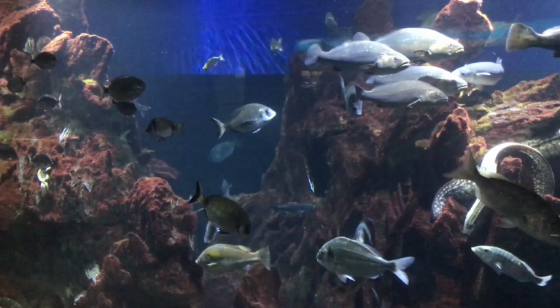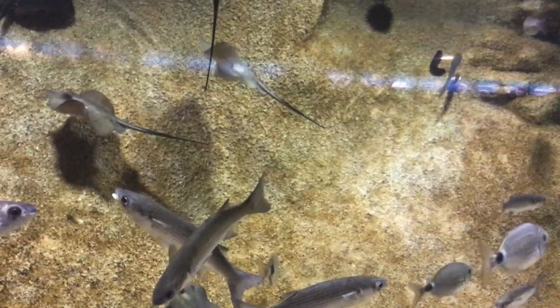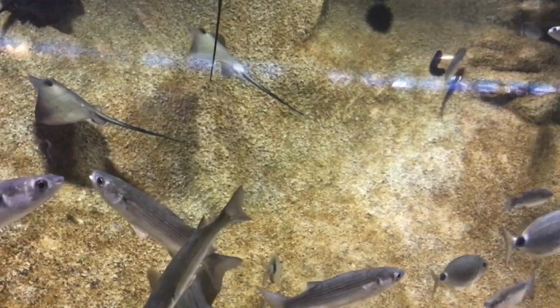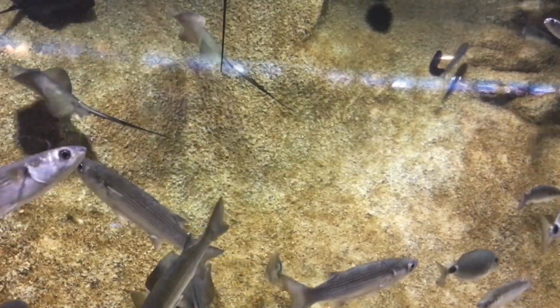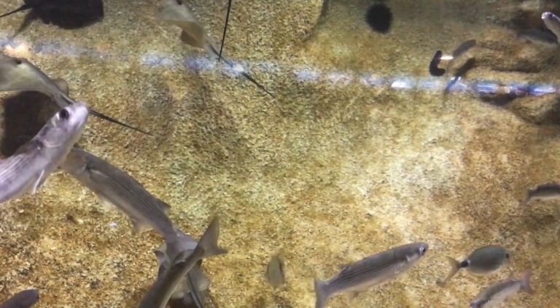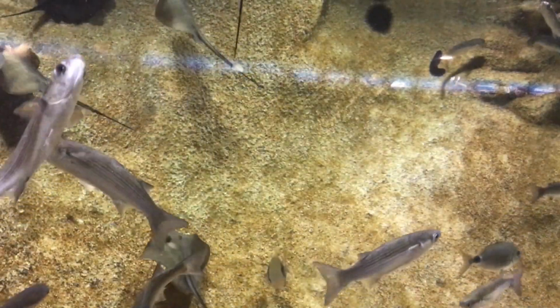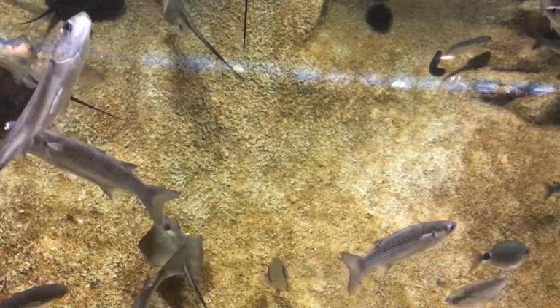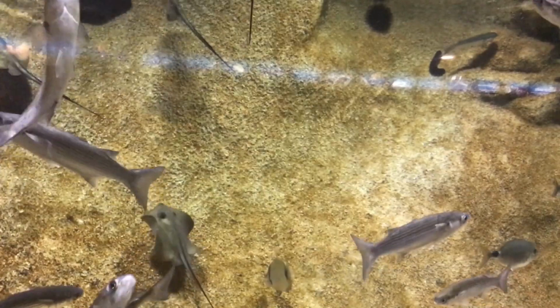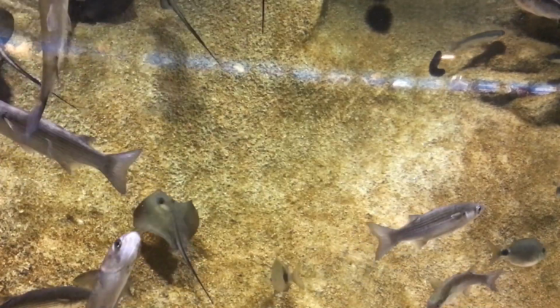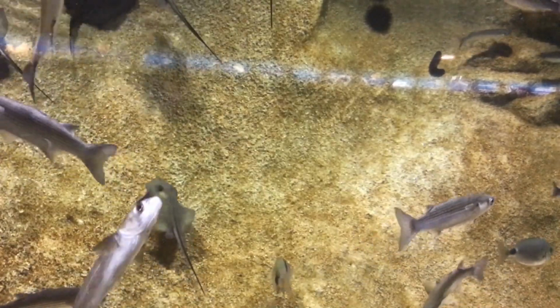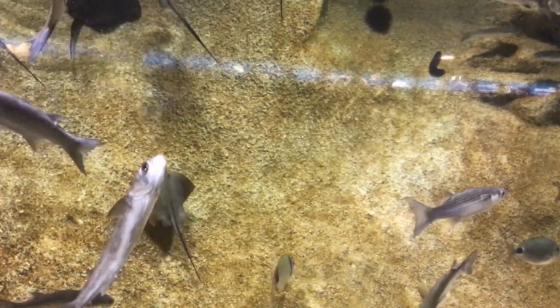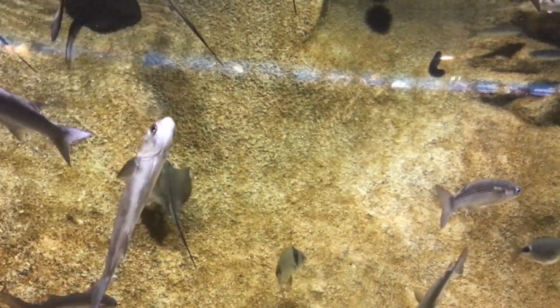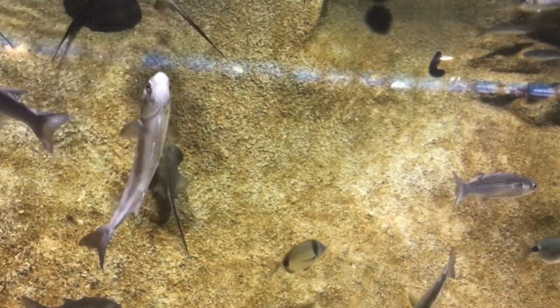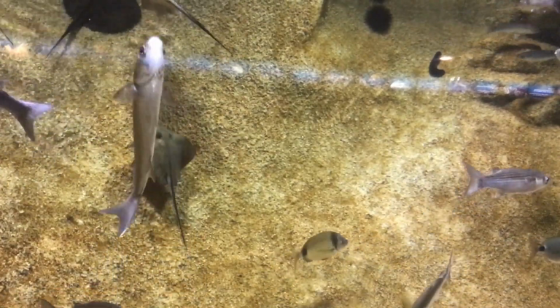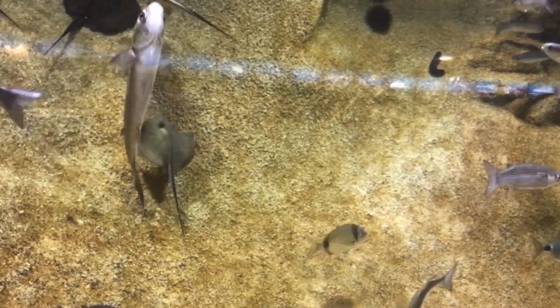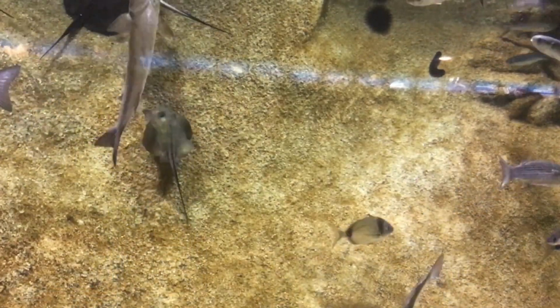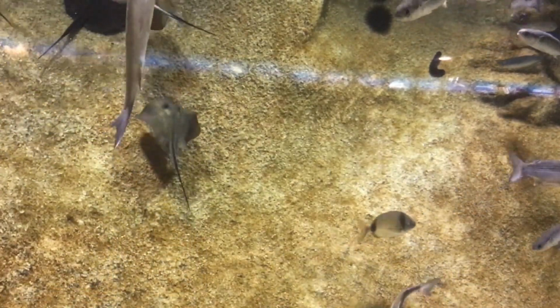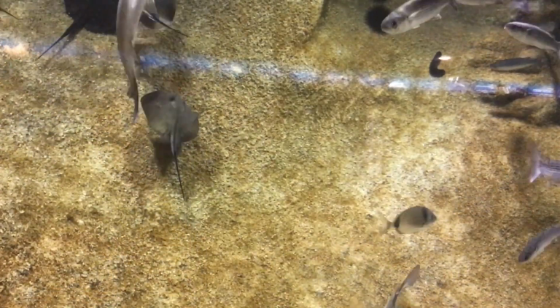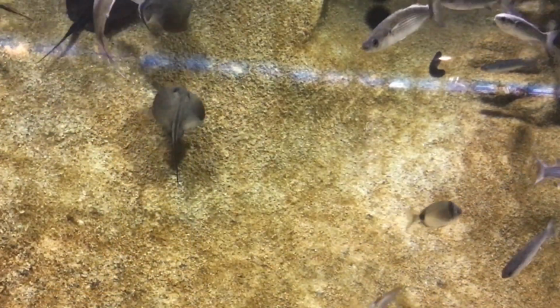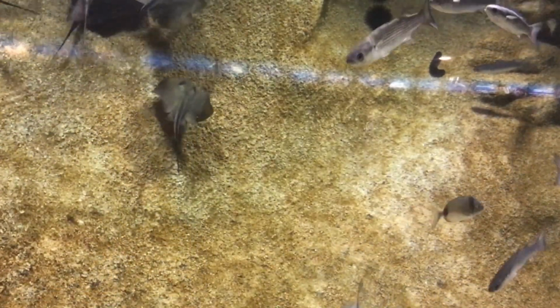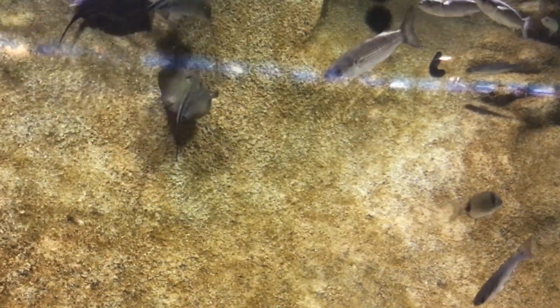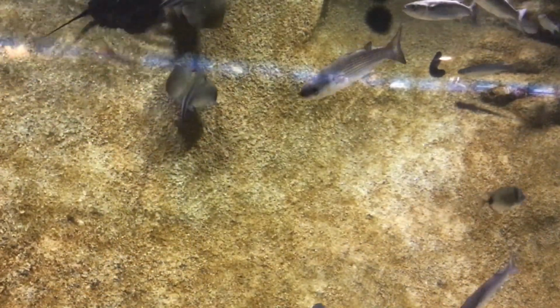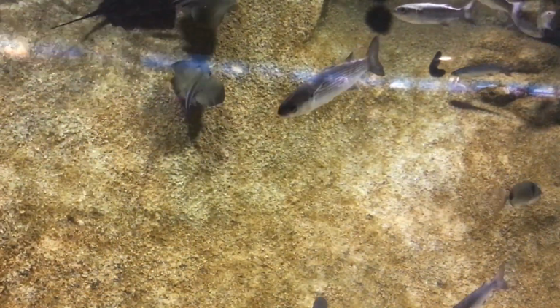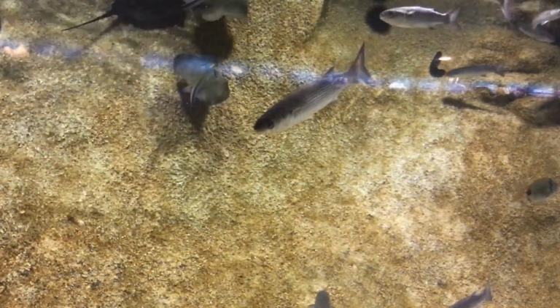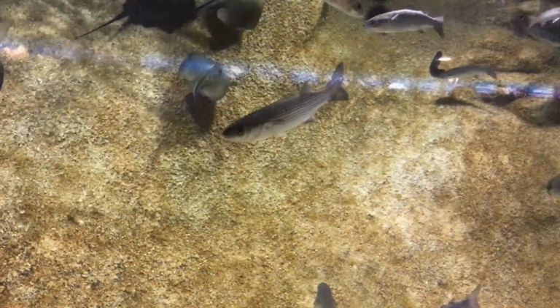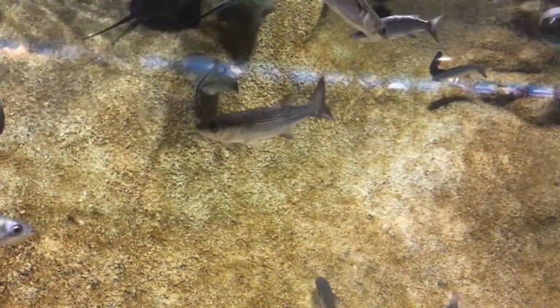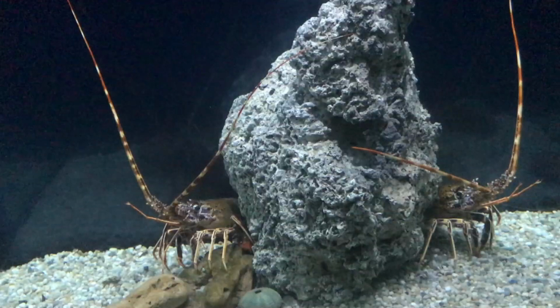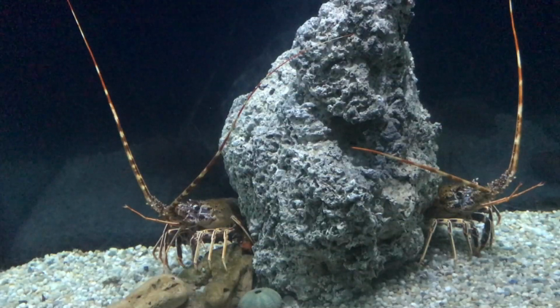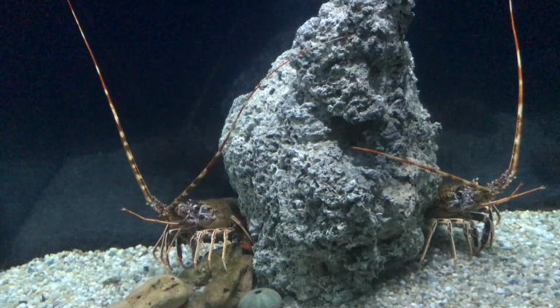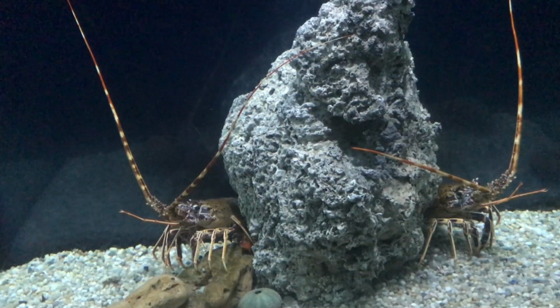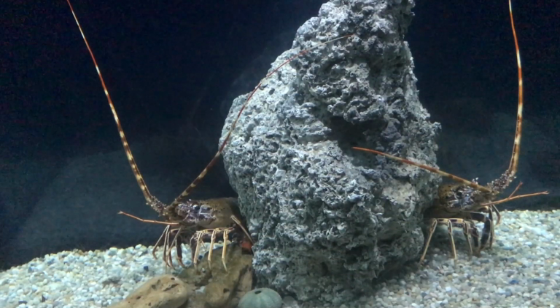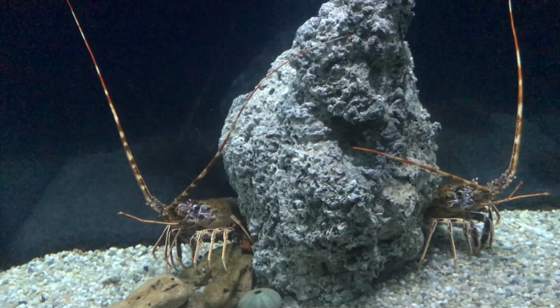Go to one of the bridges and find a building with a circular ceiling roof — this is the aquarium.